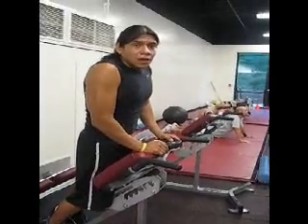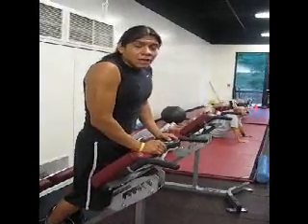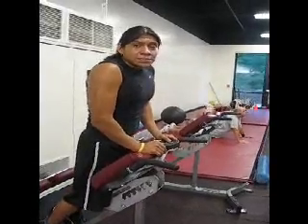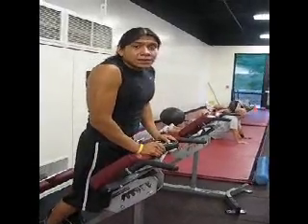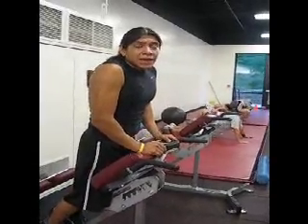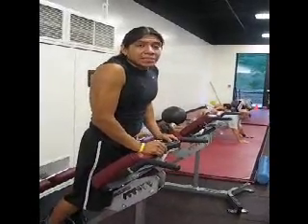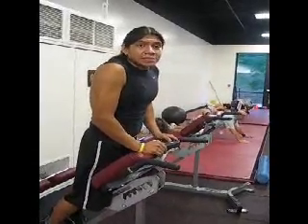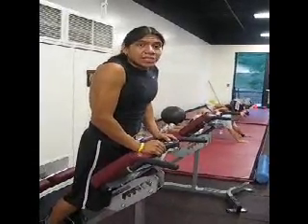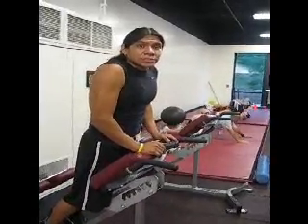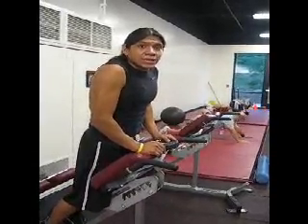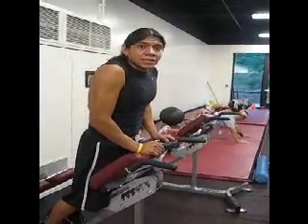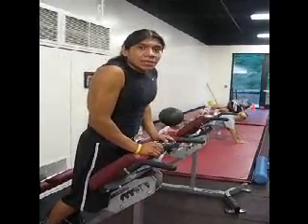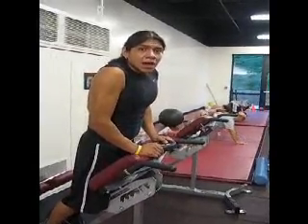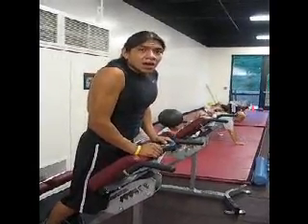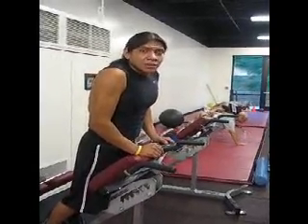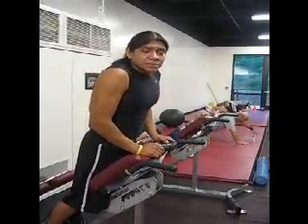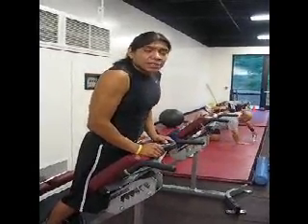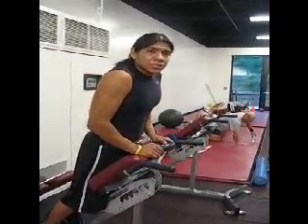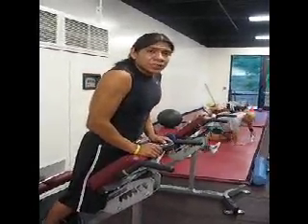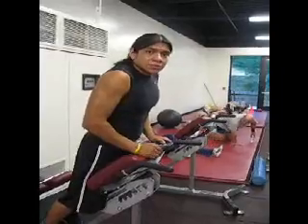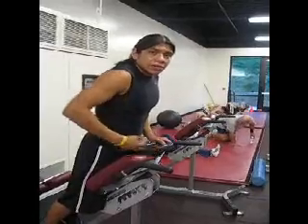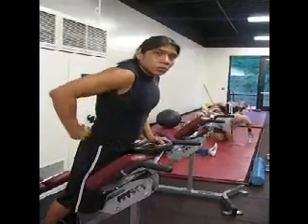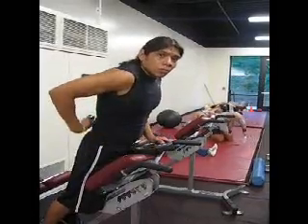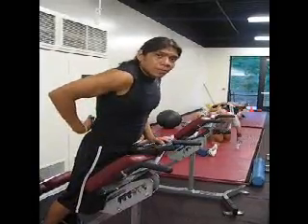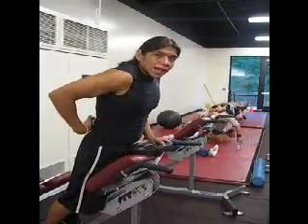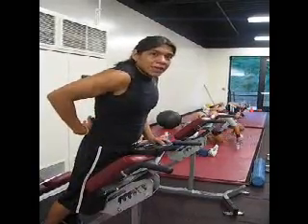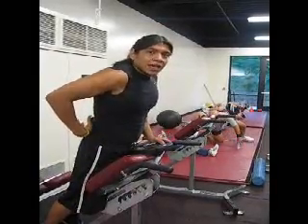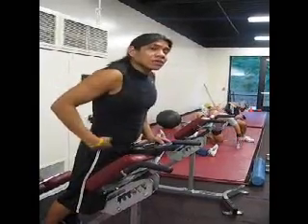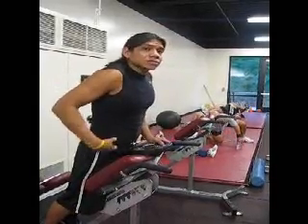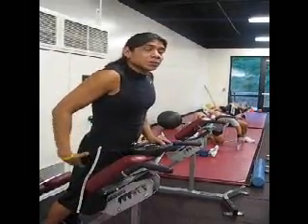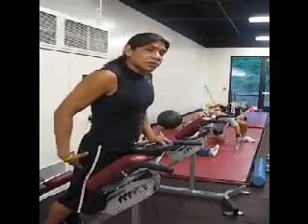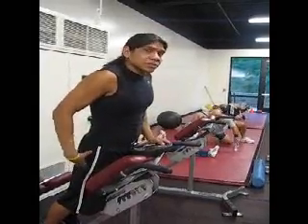Alright, this is a back extension exercise. This exercise will work your lower back and also some glutes.